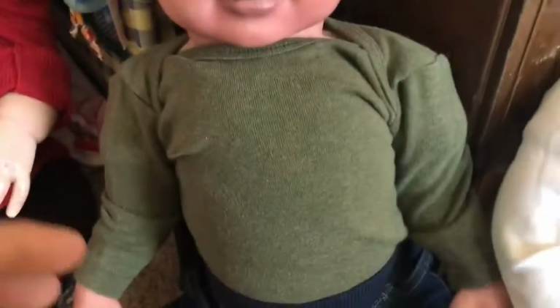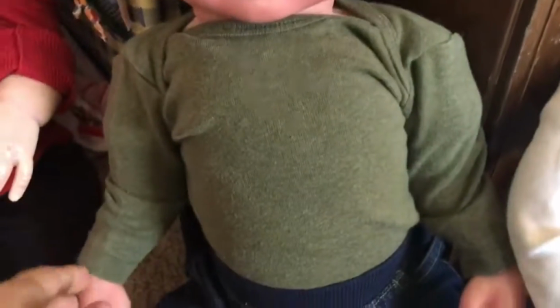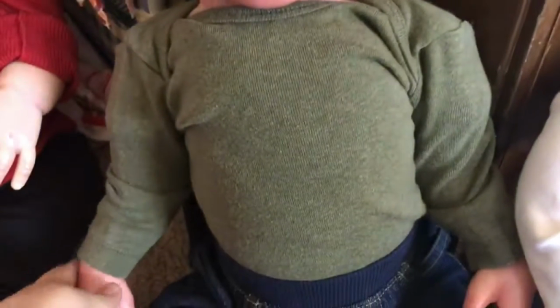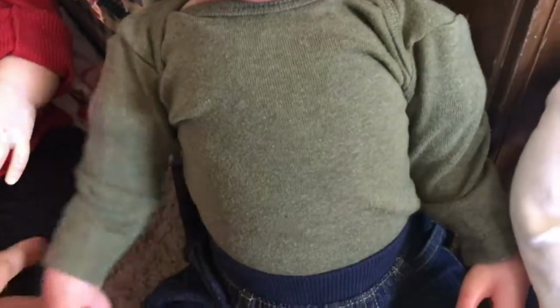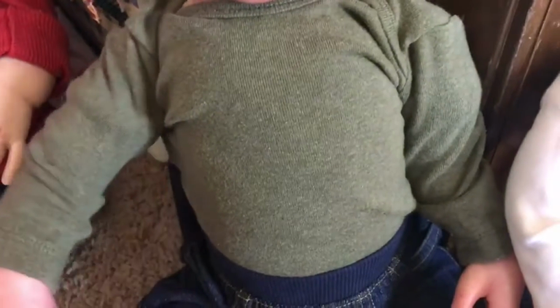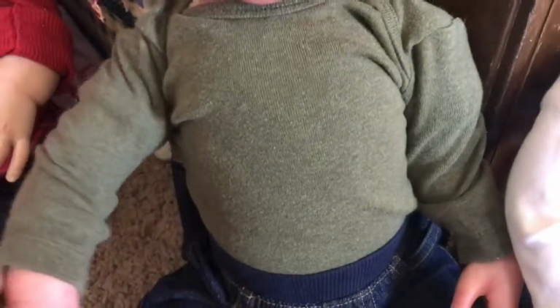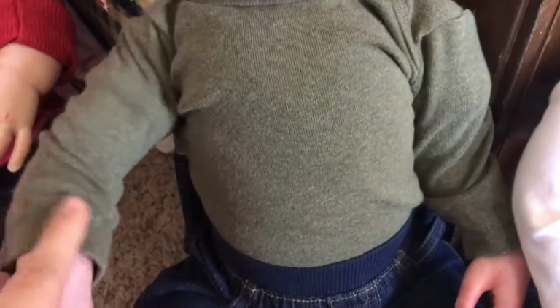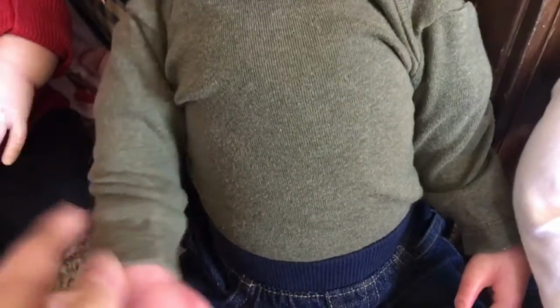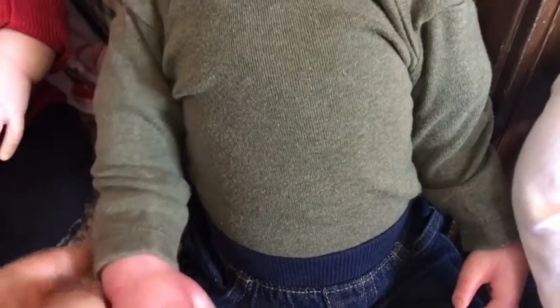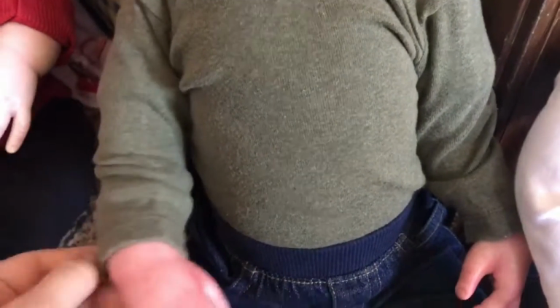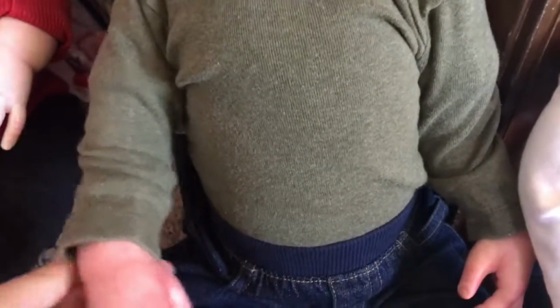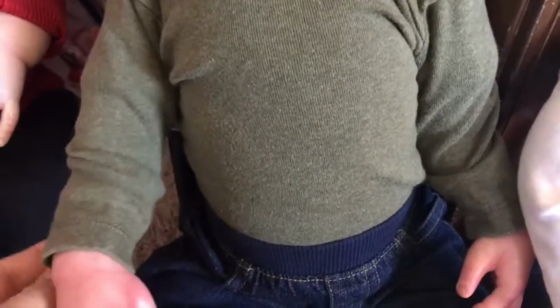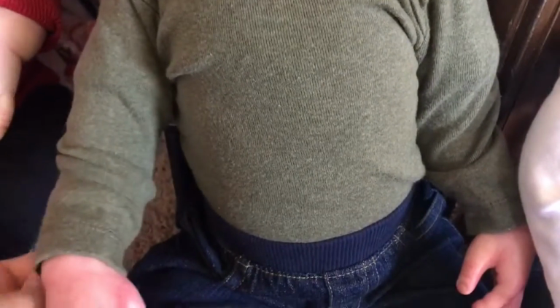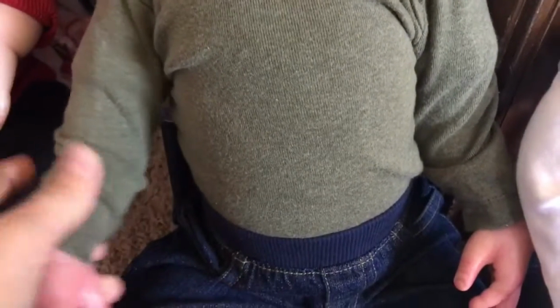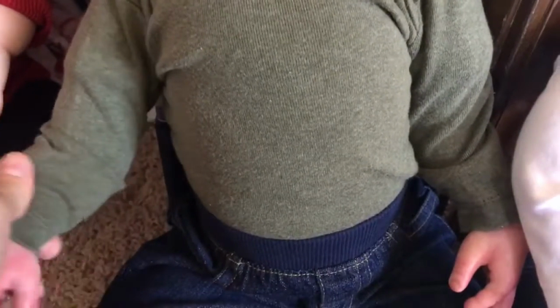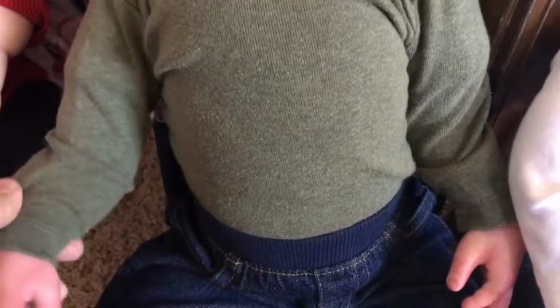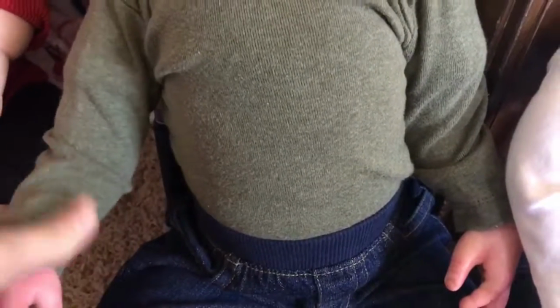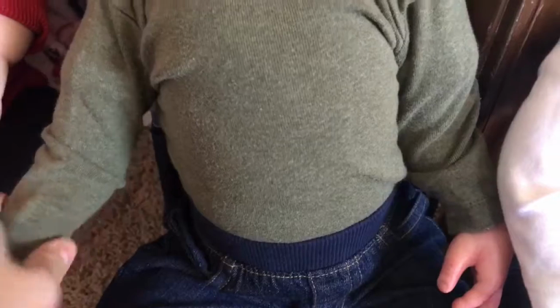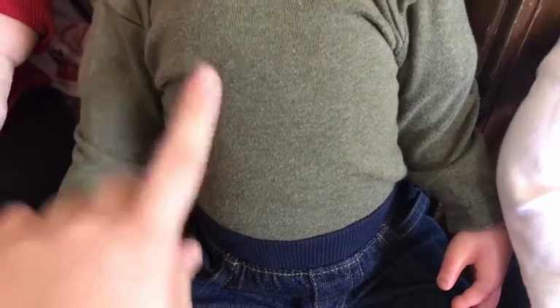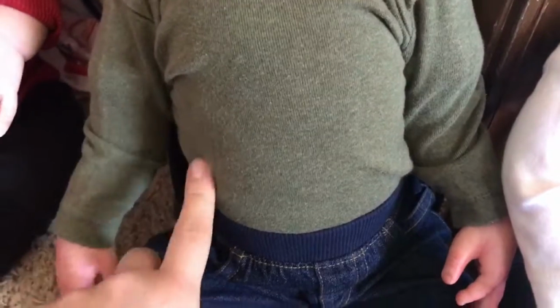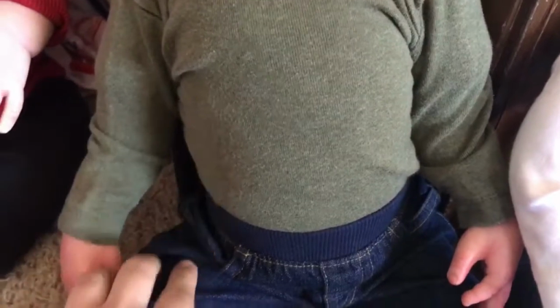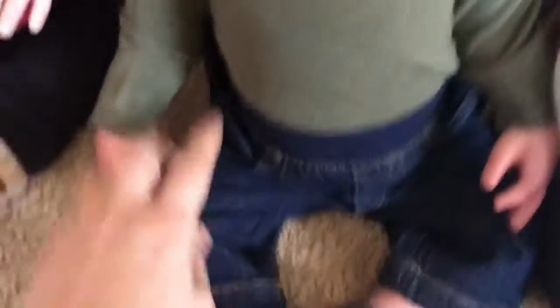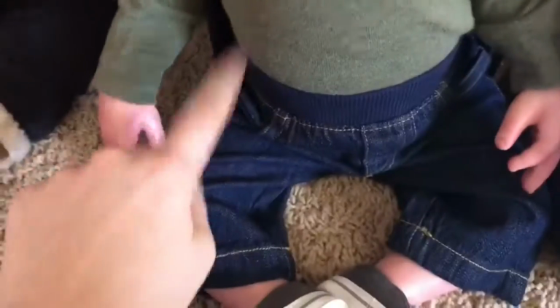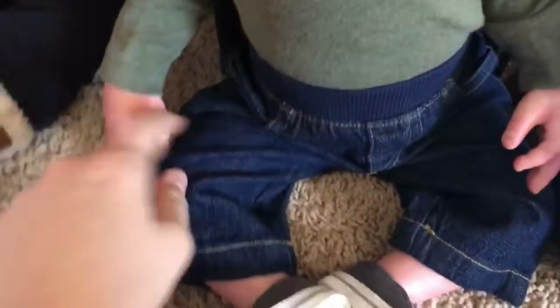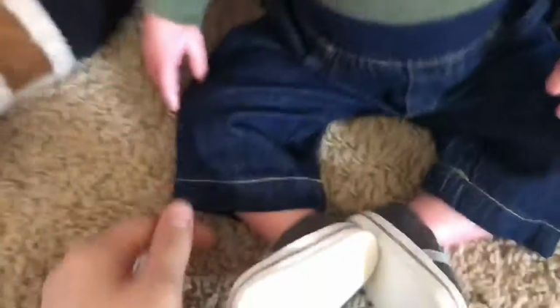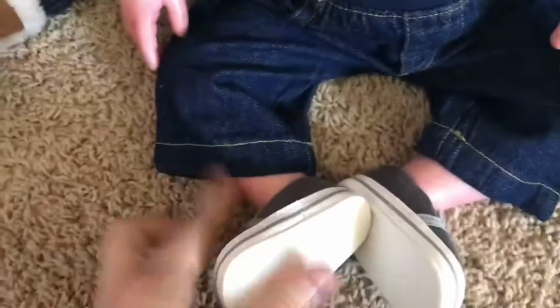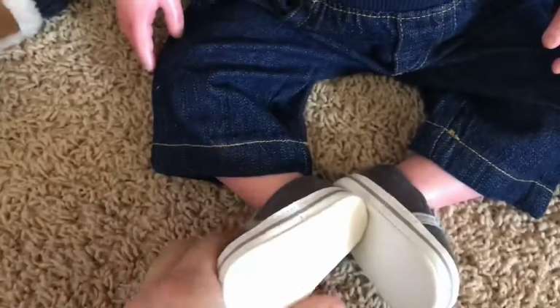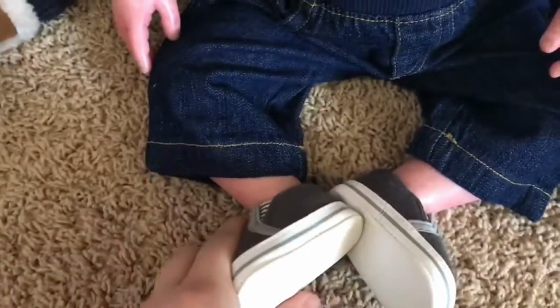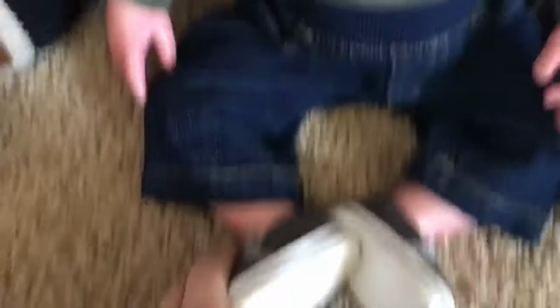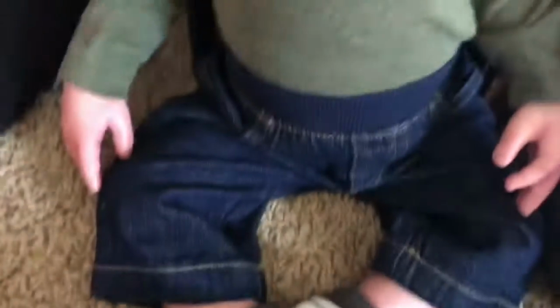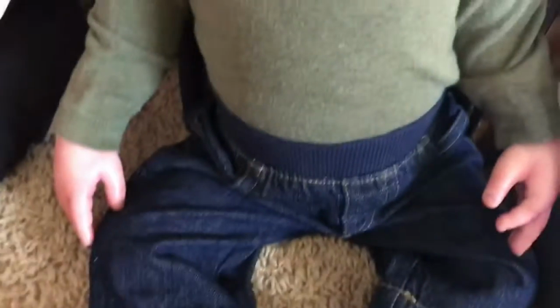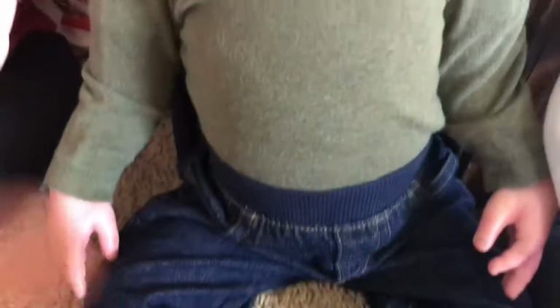Noah's just wearing a simple green long sleeve onesie, some jeans, and his little gray shoes.